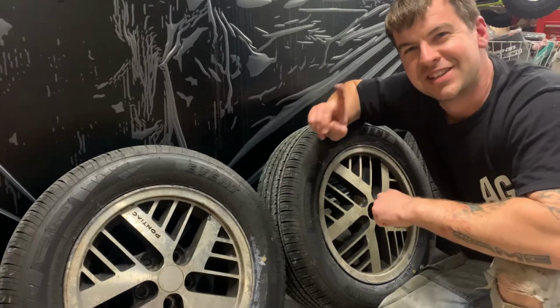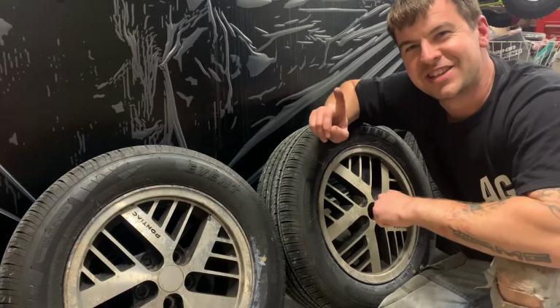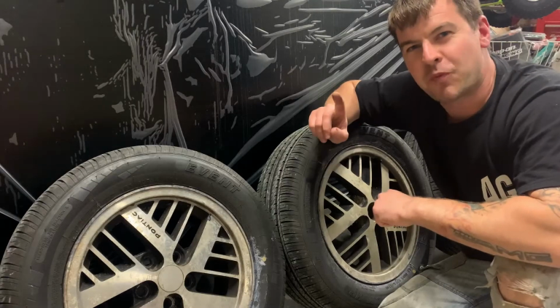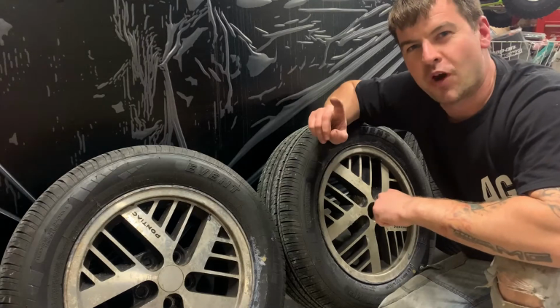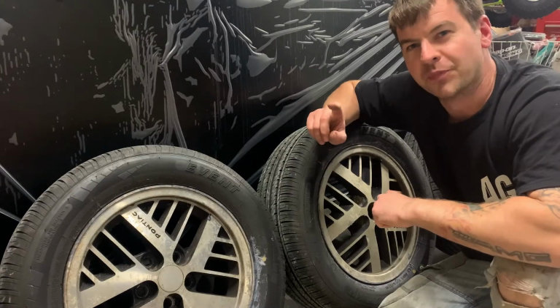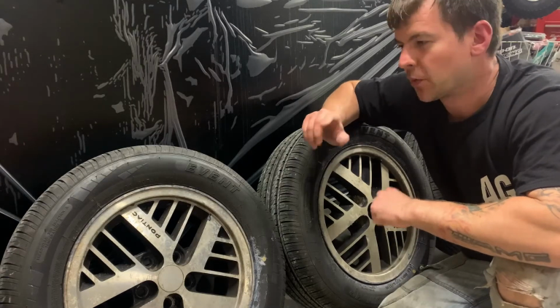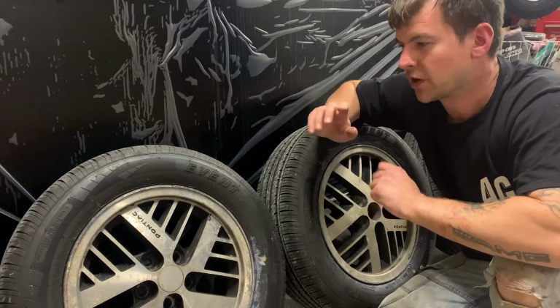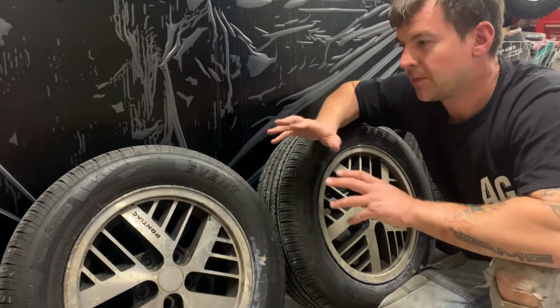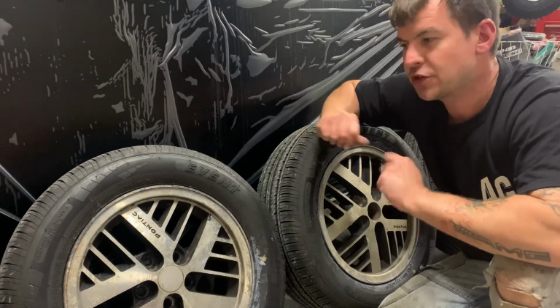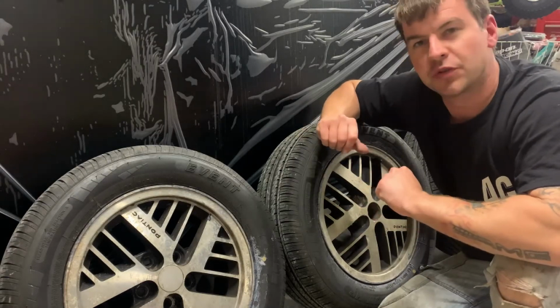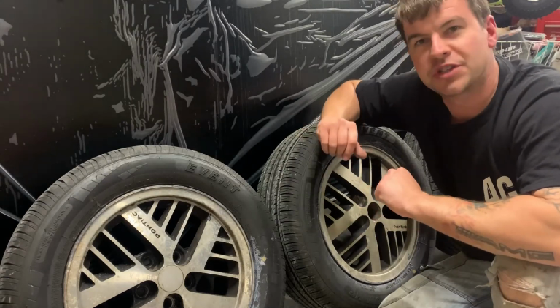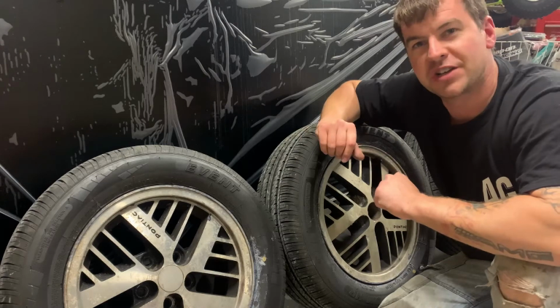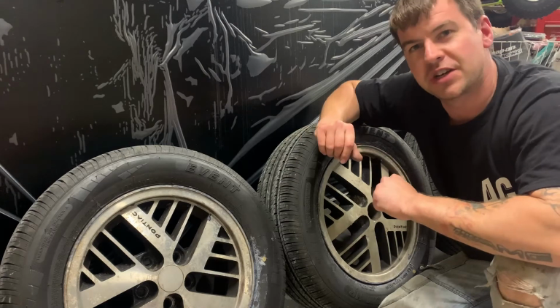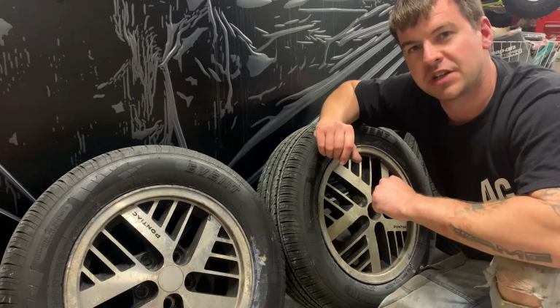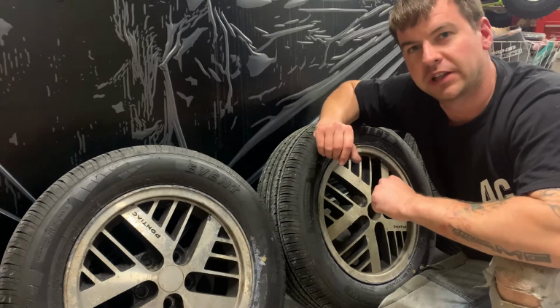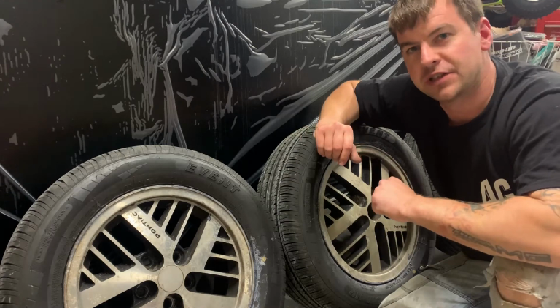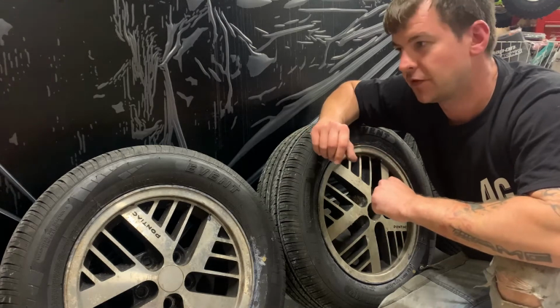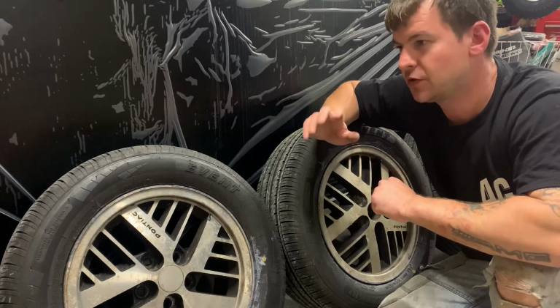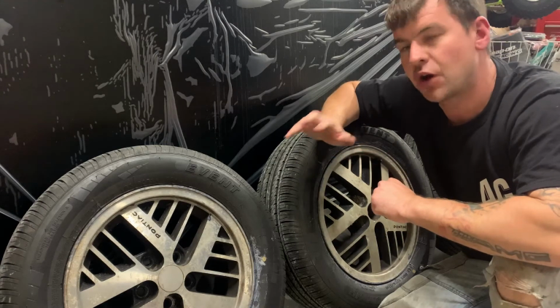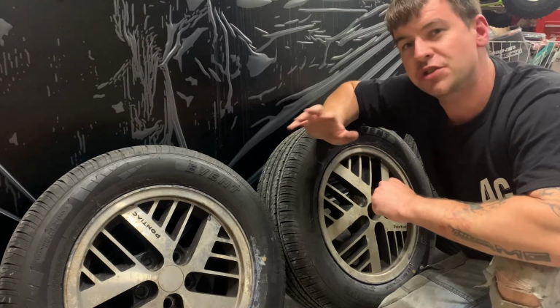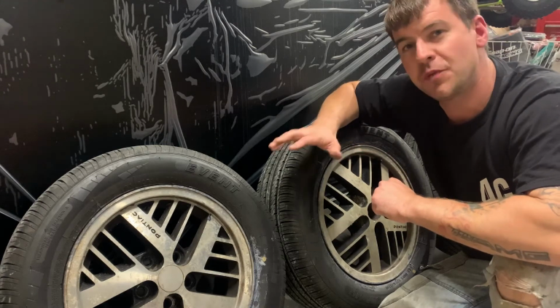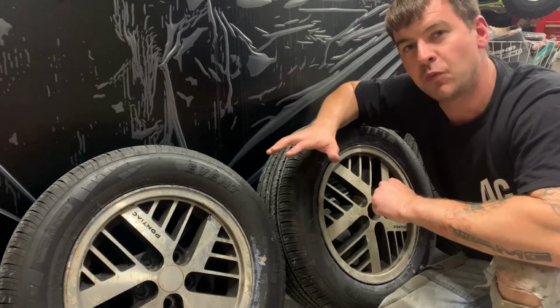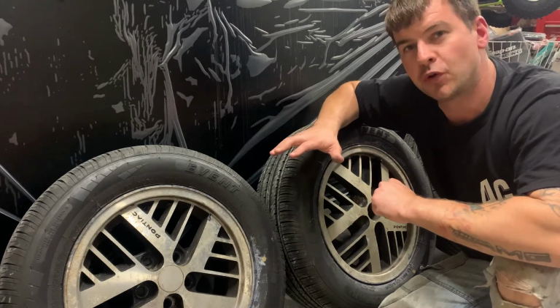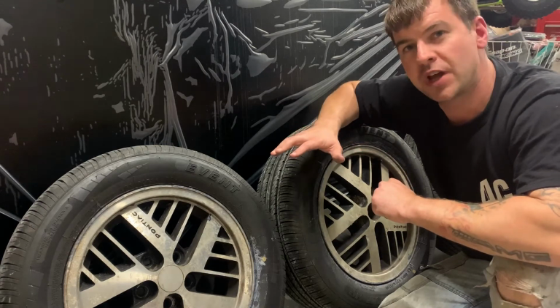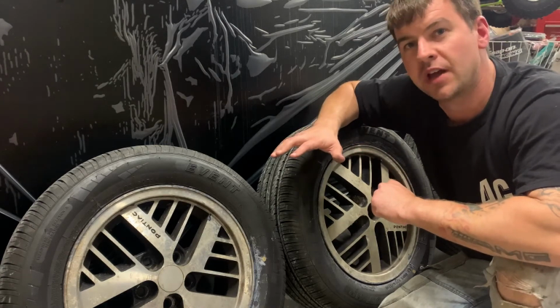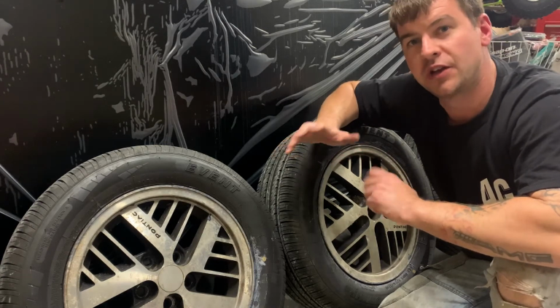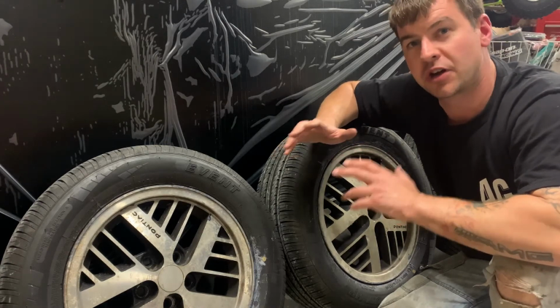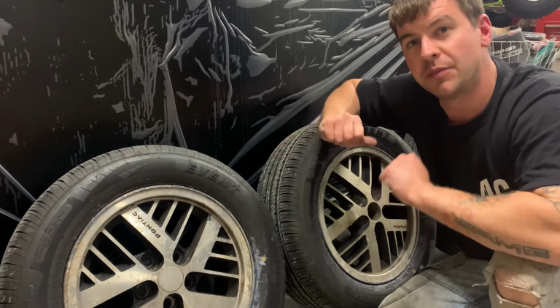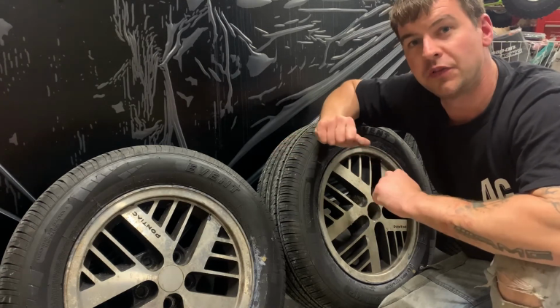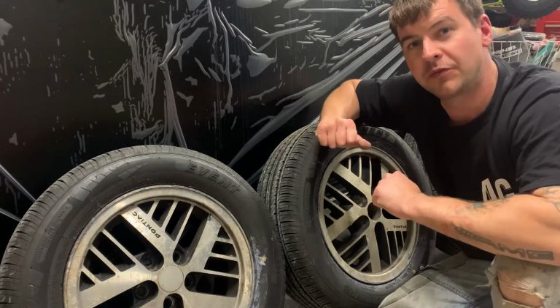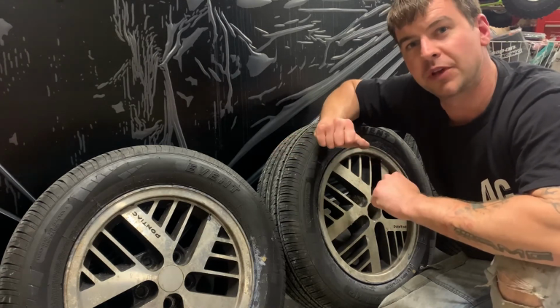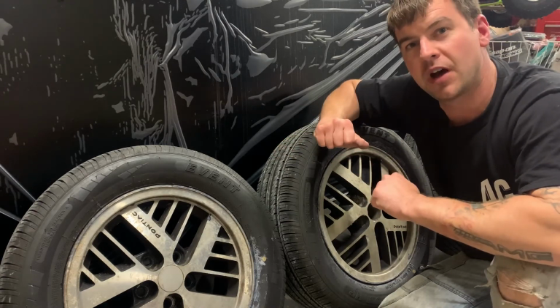Step one: we're going to make sure the tyres are nice and clean, so use hot soapy water and try to remove them from the car.